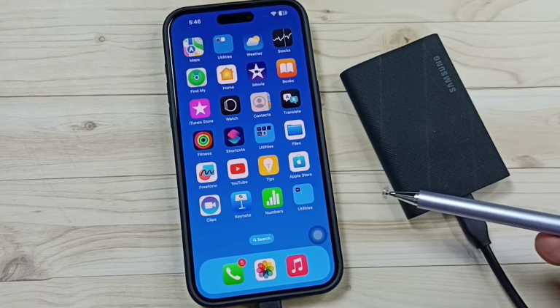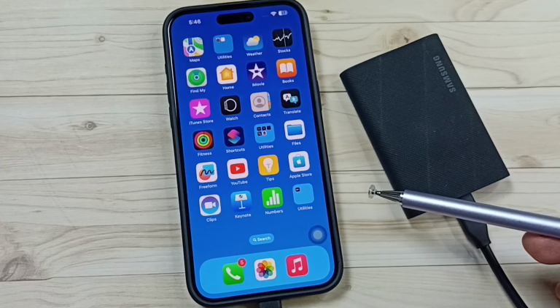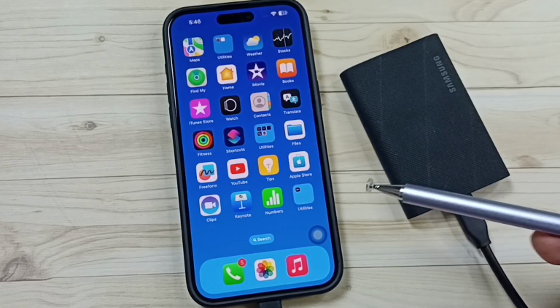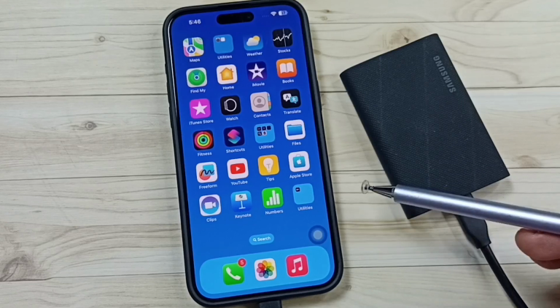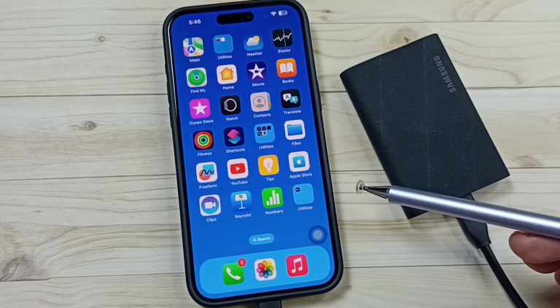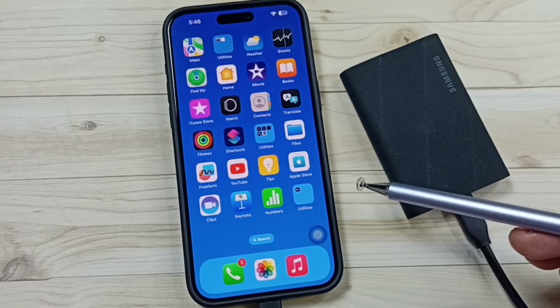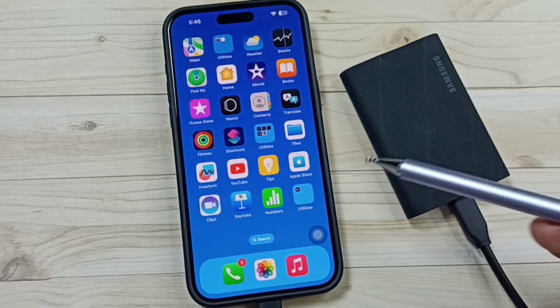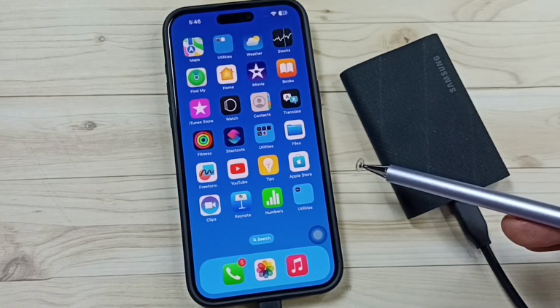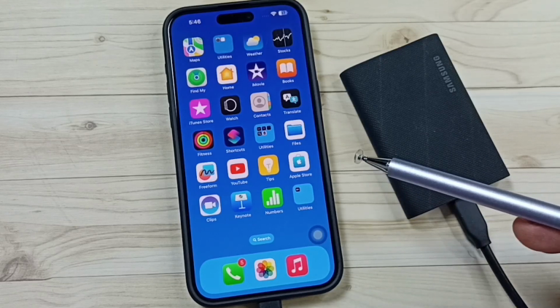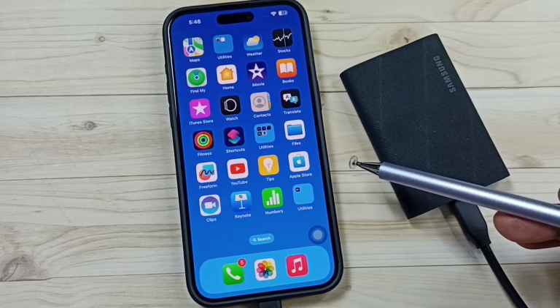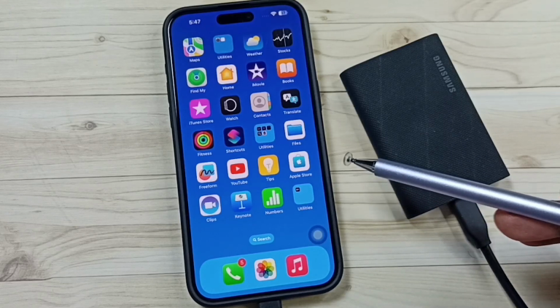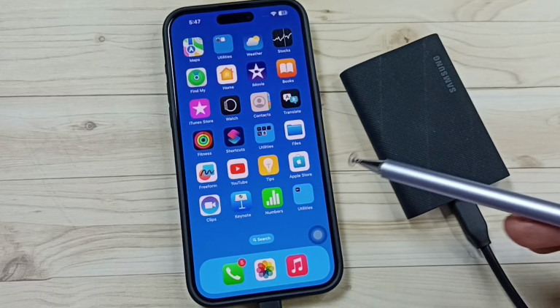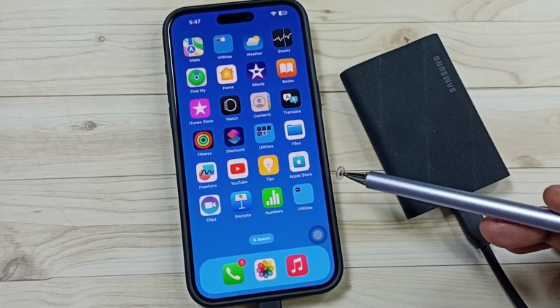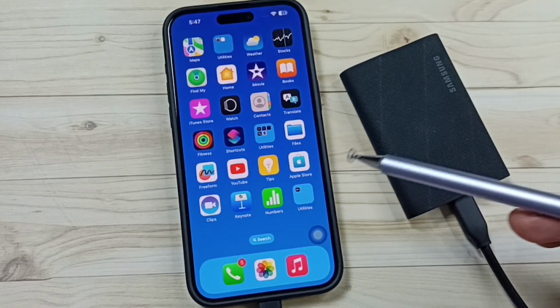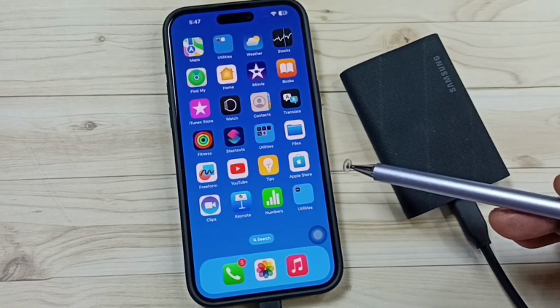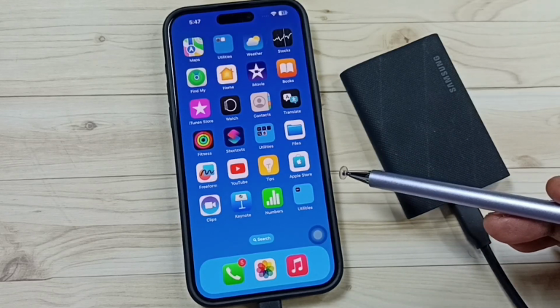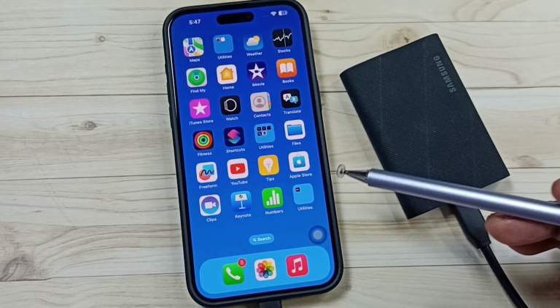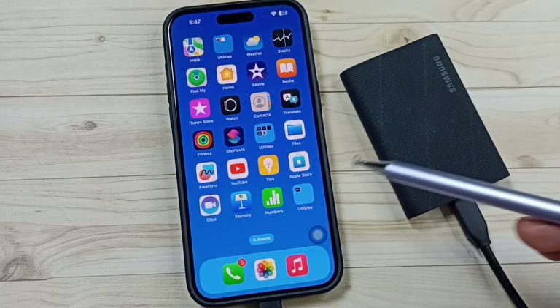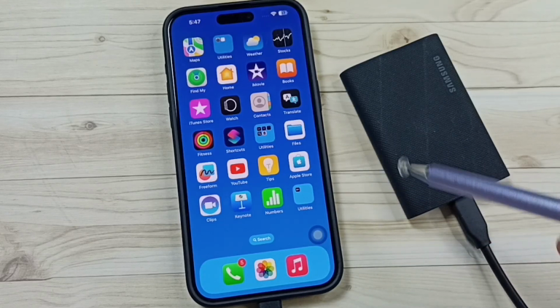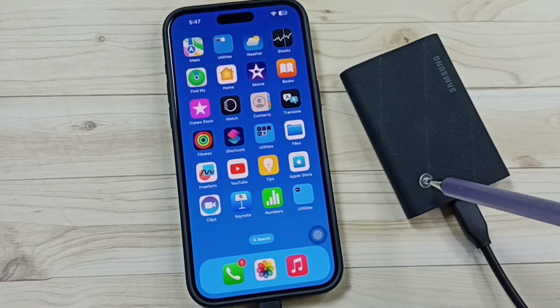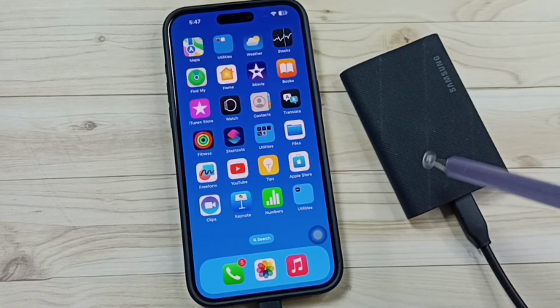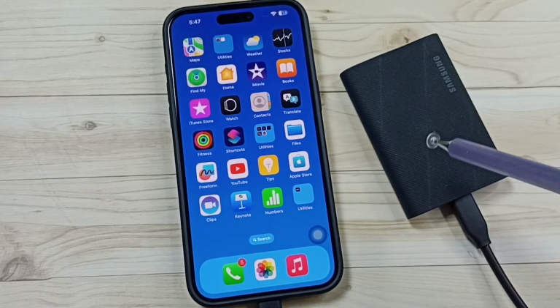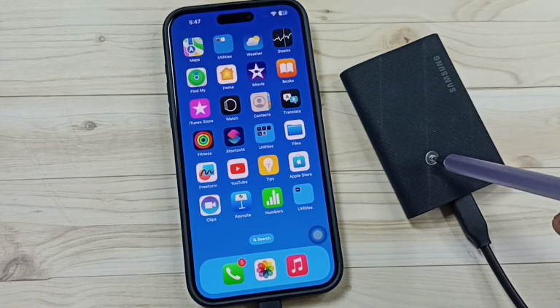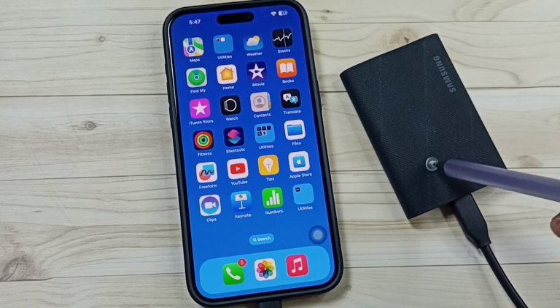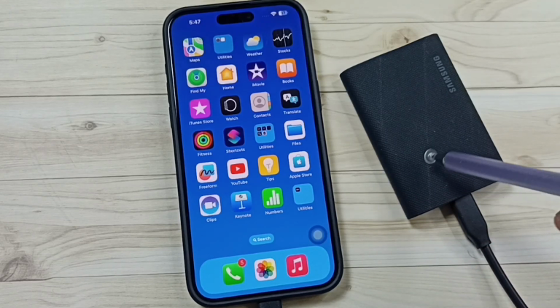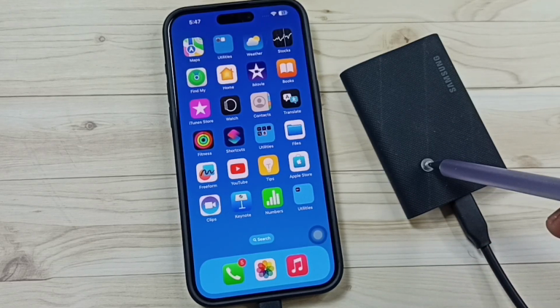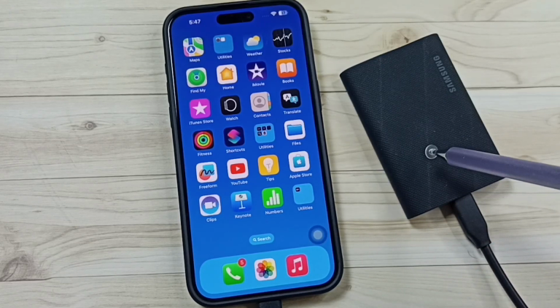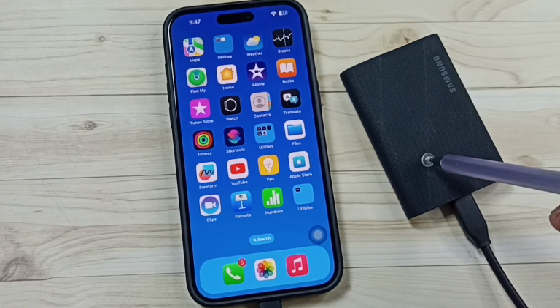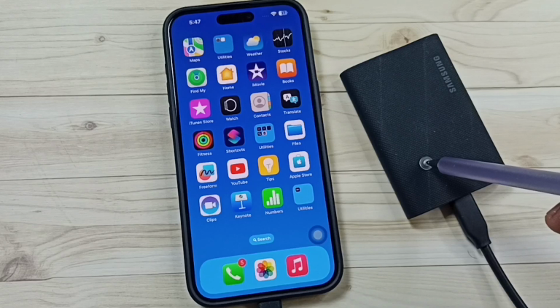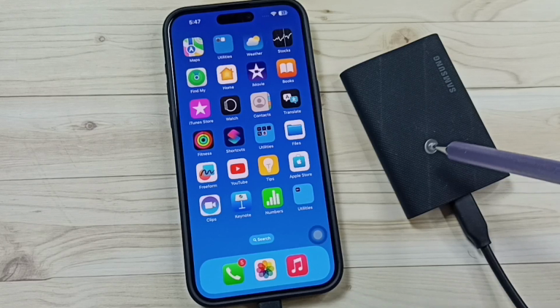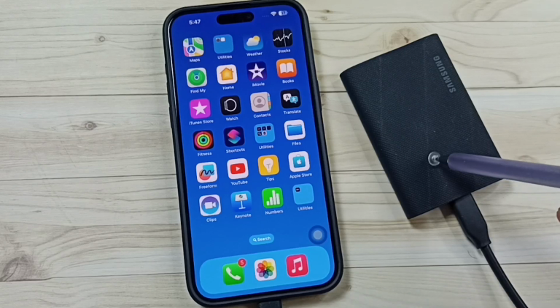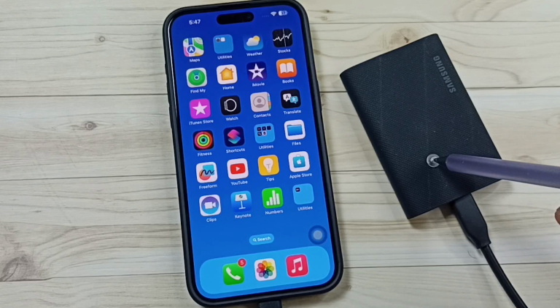This video shows how to fix the issue where iPhone 16 is not detecting the Samsung portable SSD T9.